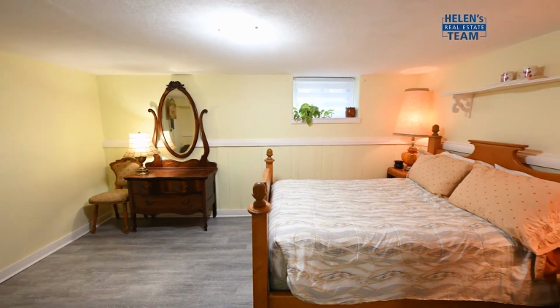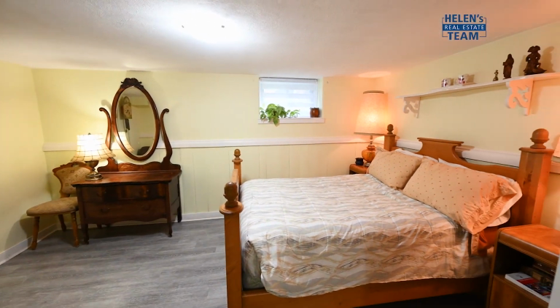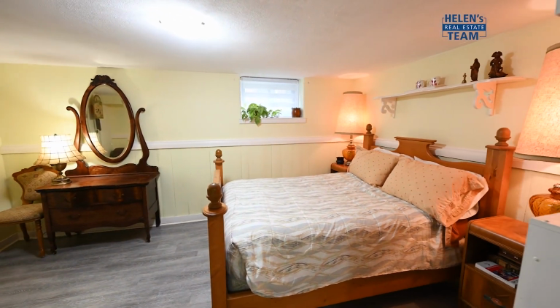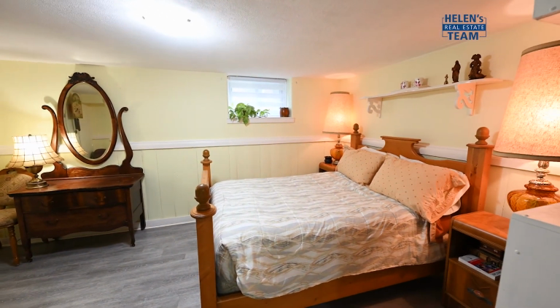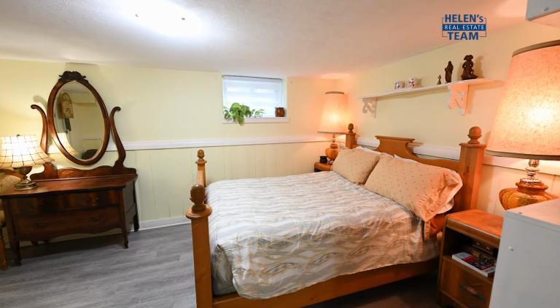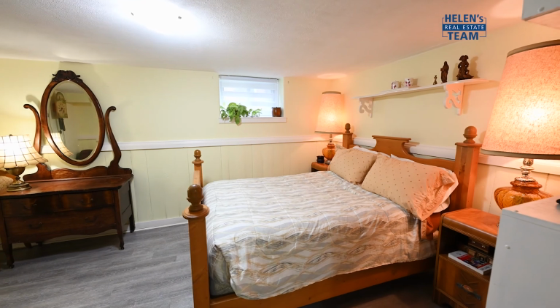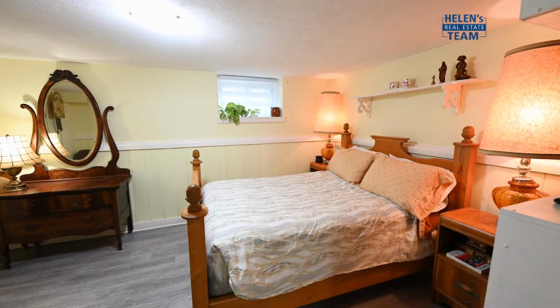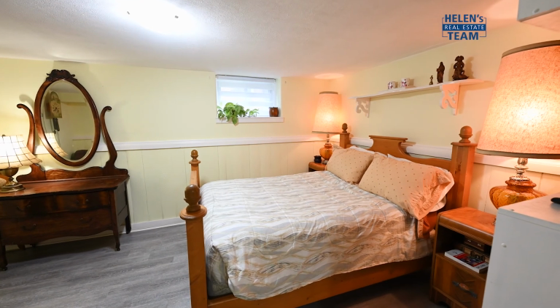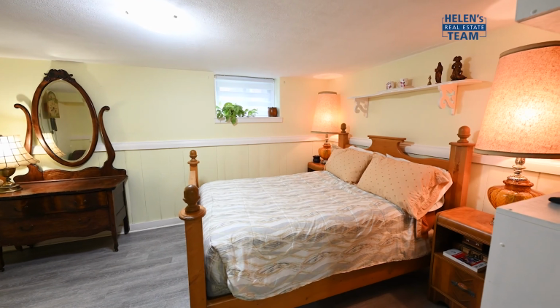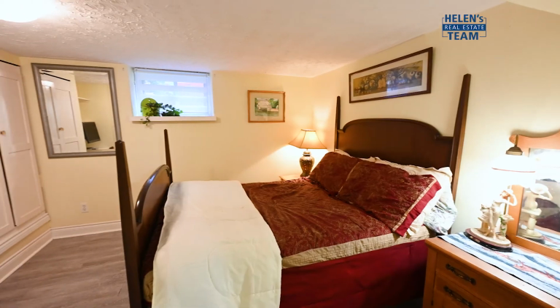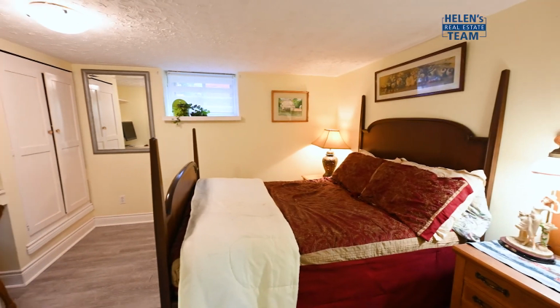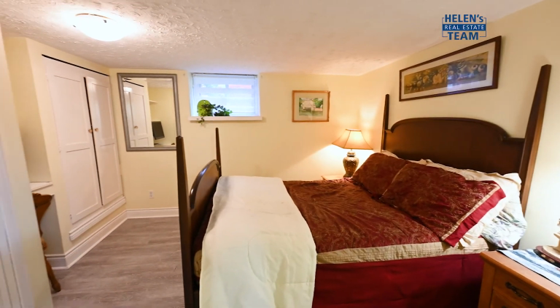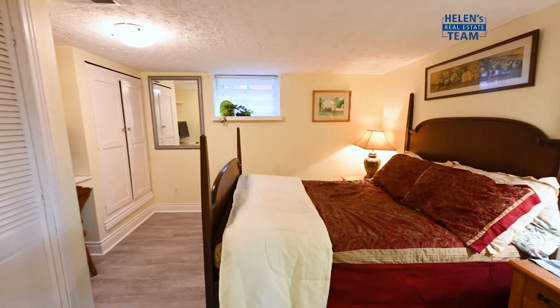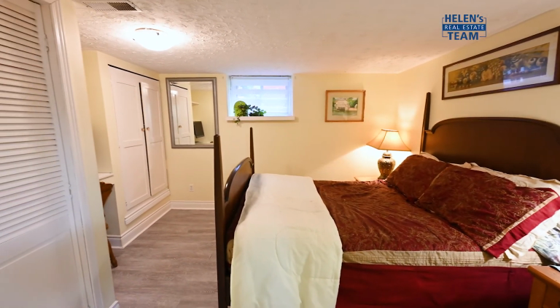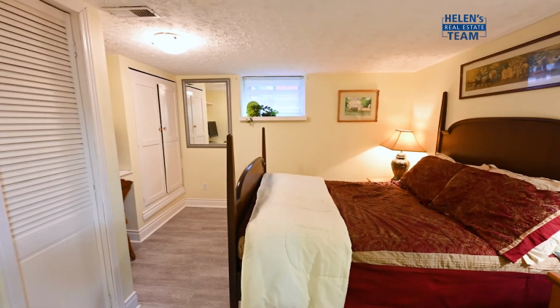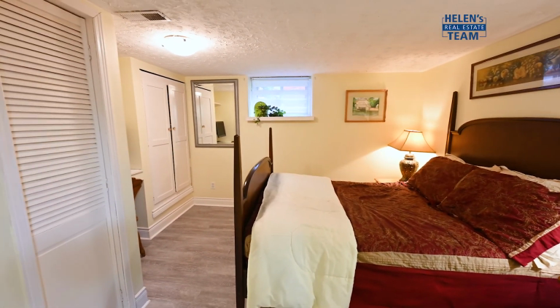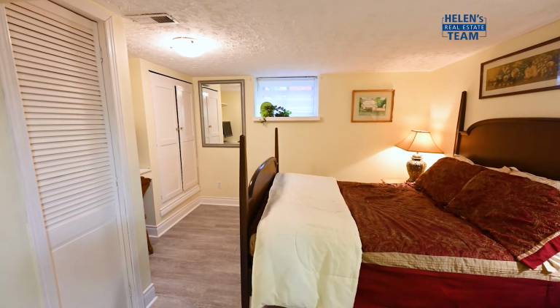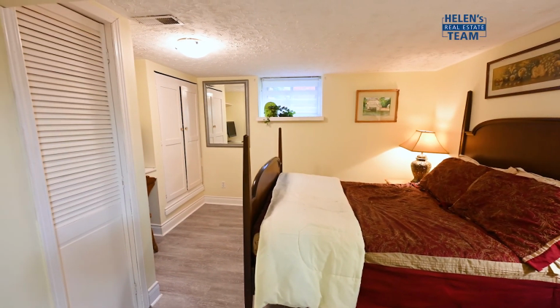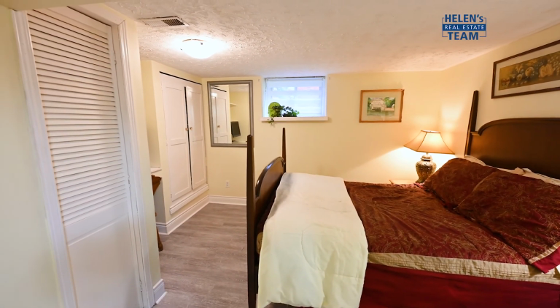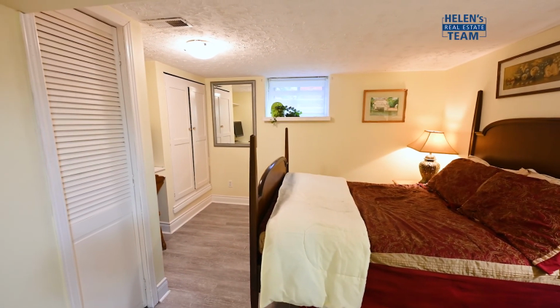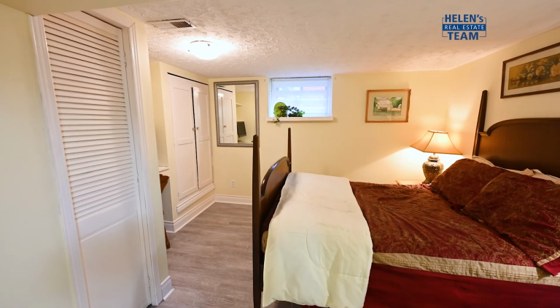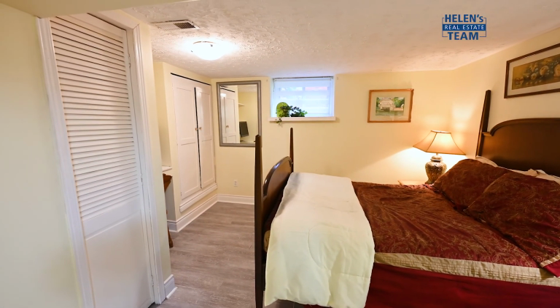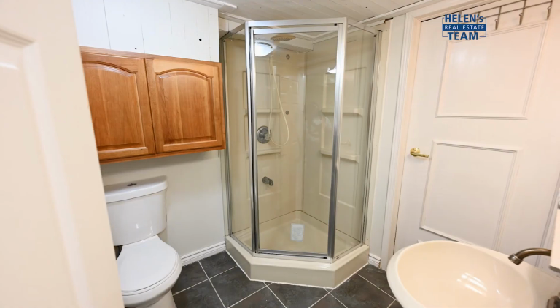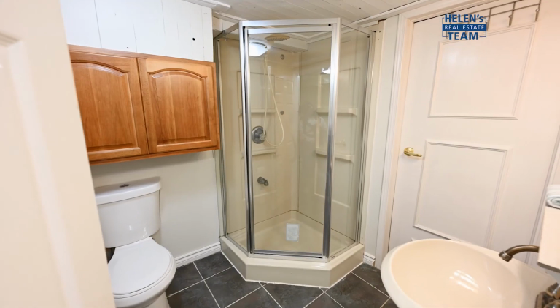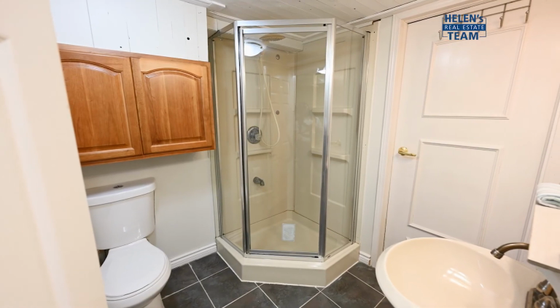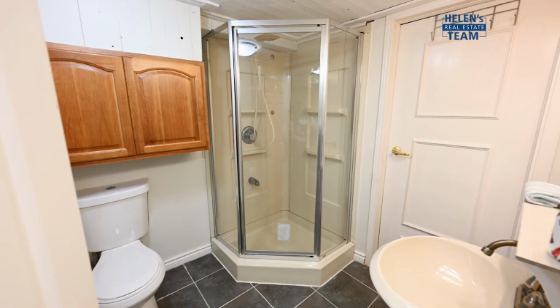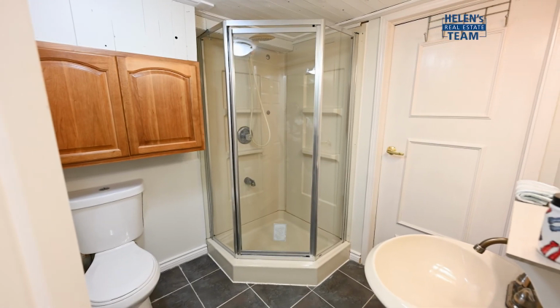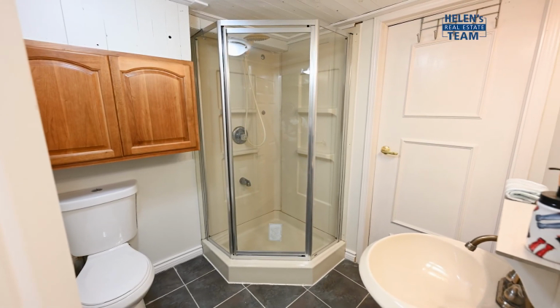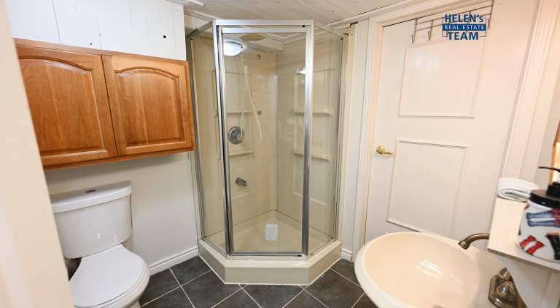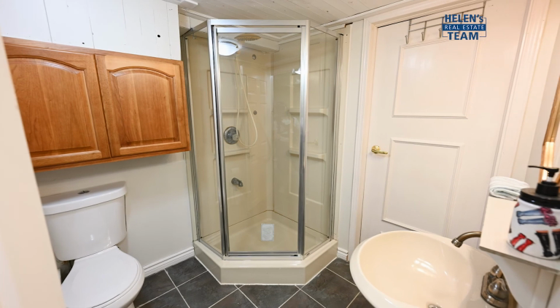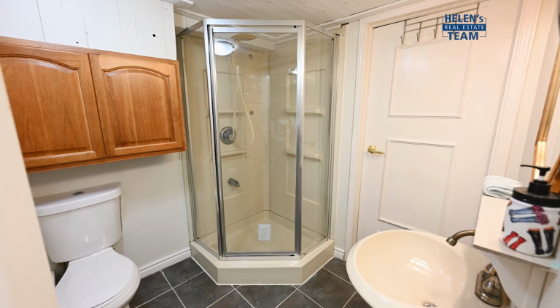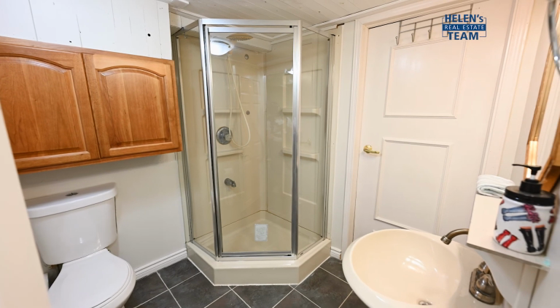So let the guests stay a few weeks longer because this basement has lots of room to spread out, leaving the upper level to you and you alone.